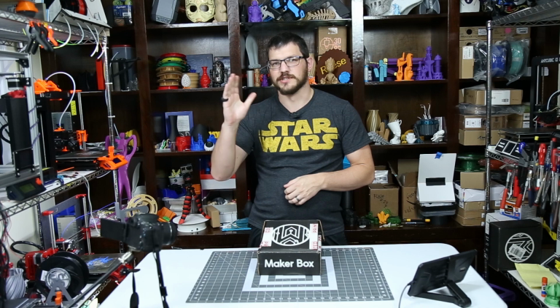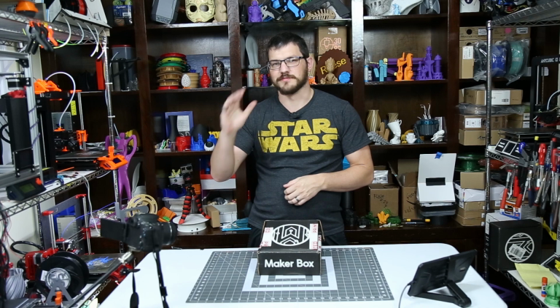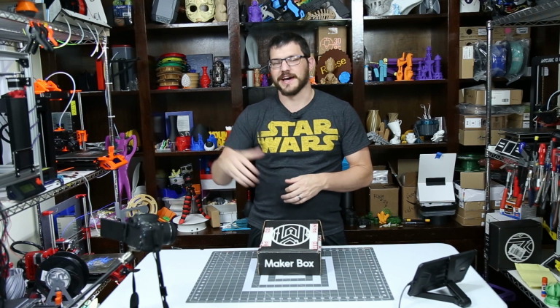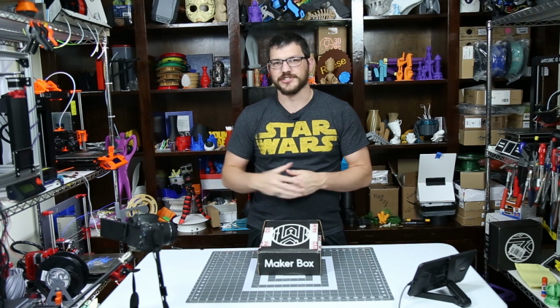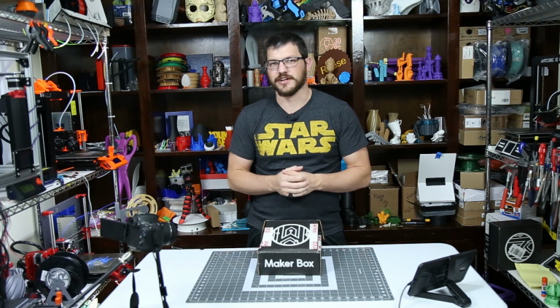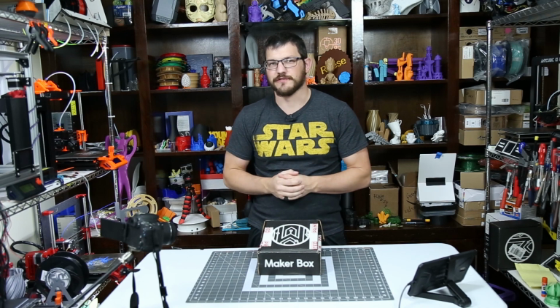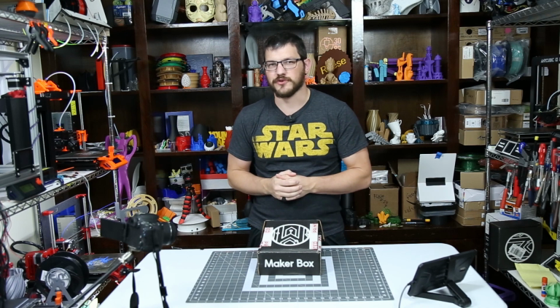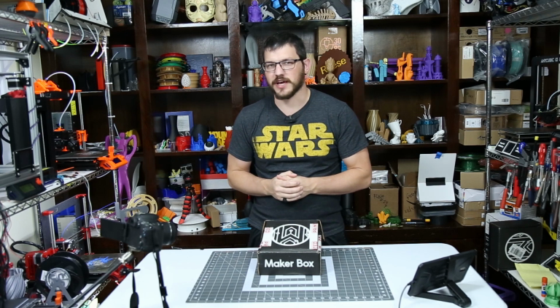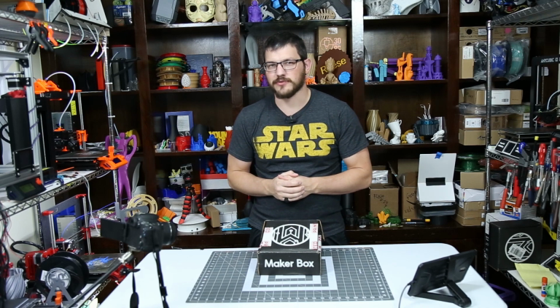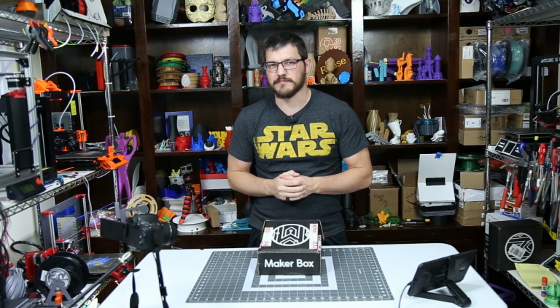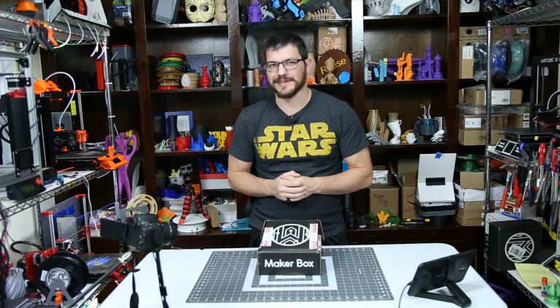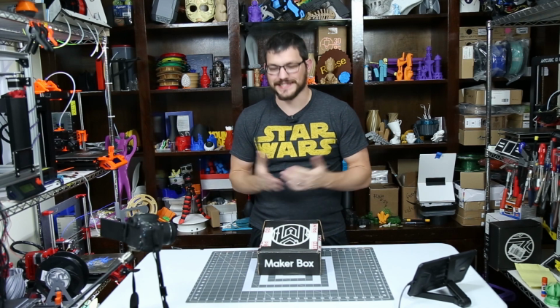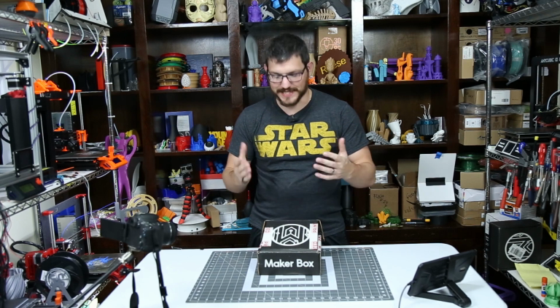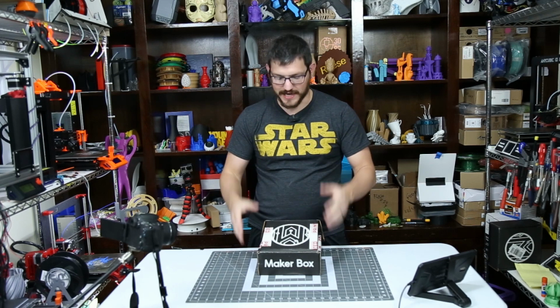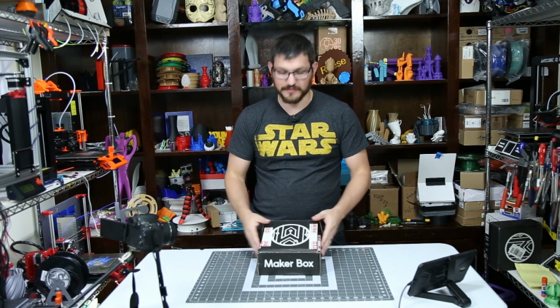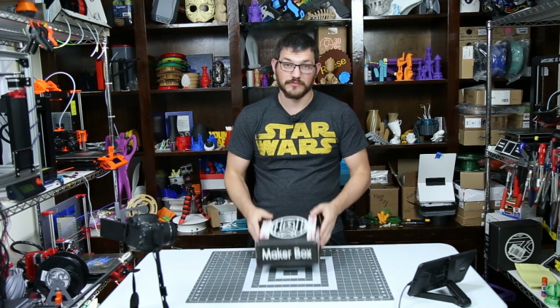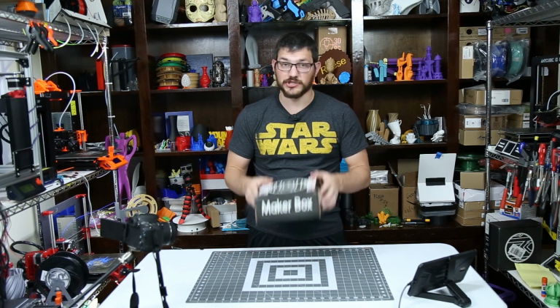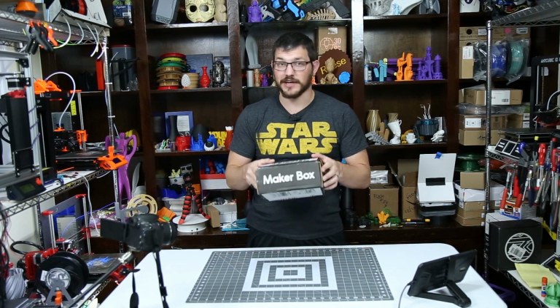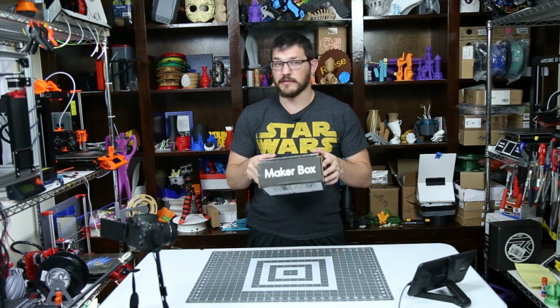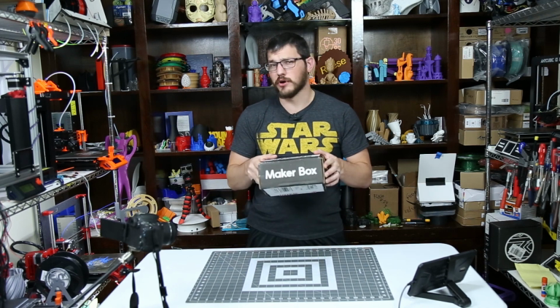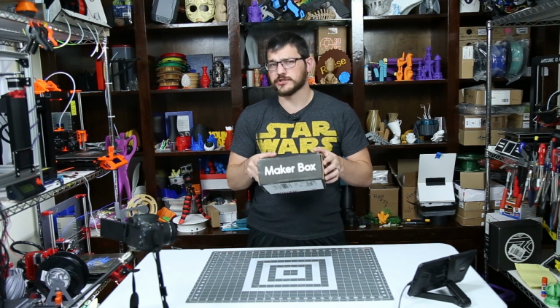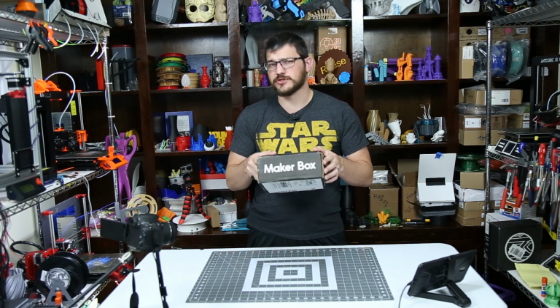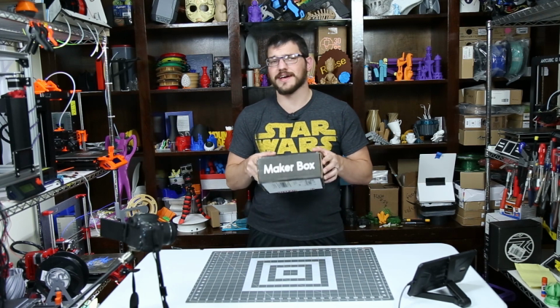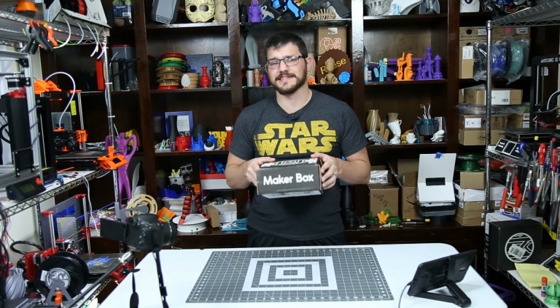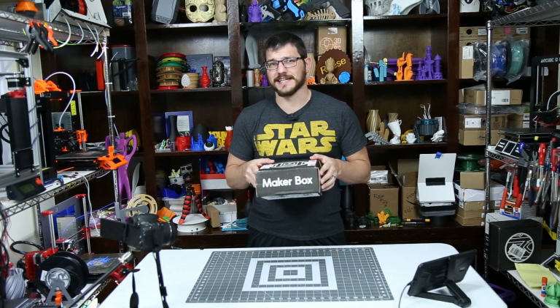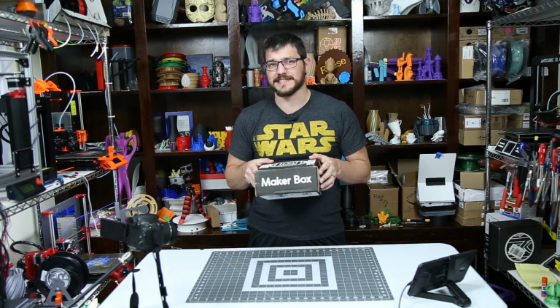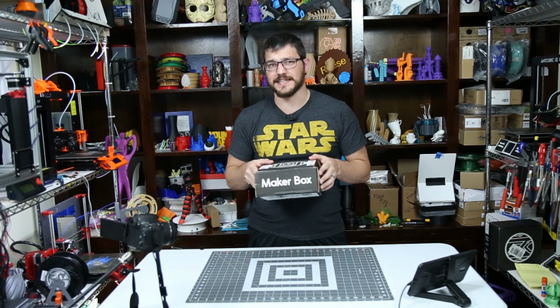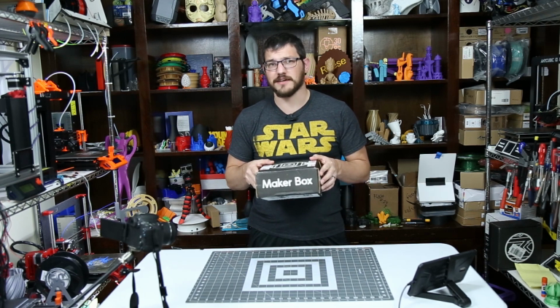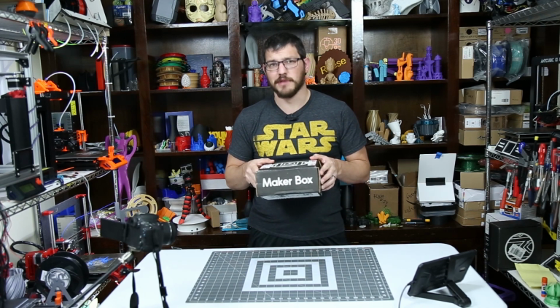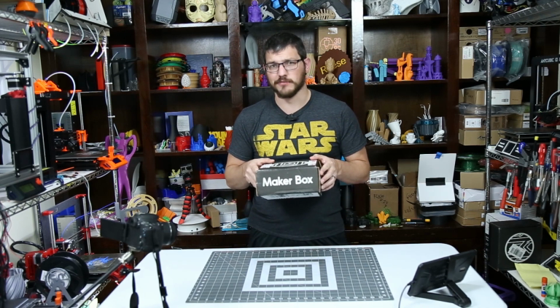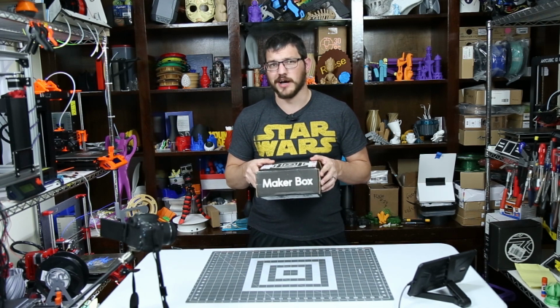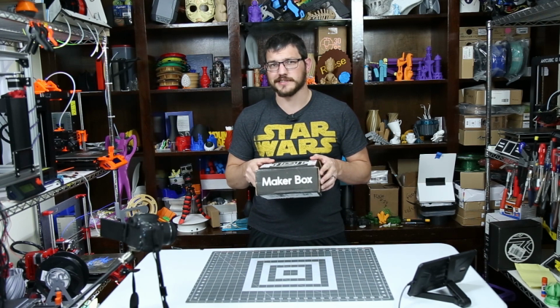What's up guys, Shane here from Fugadek 3D Printing, and today we're checking out the March 2019 Maker Box.